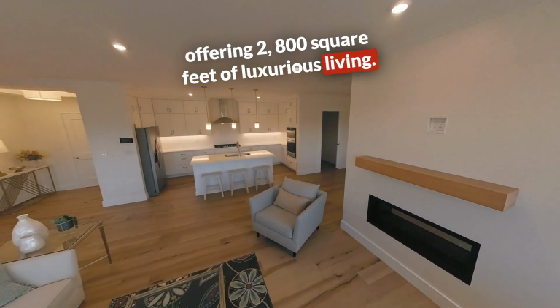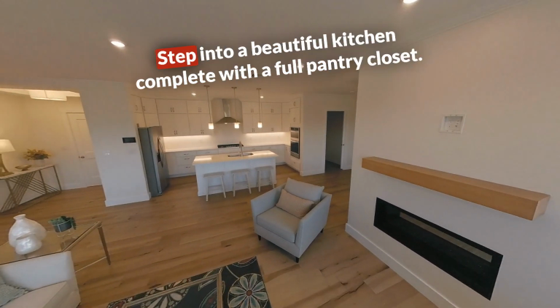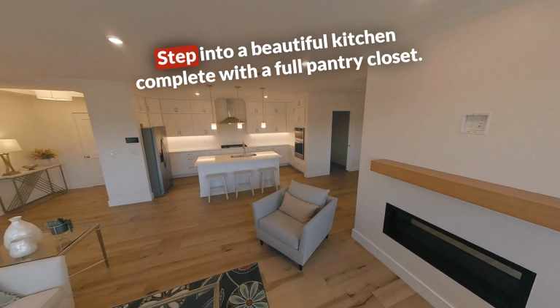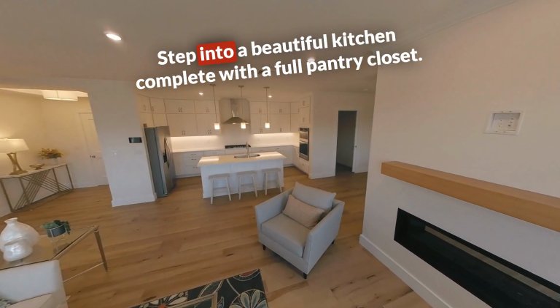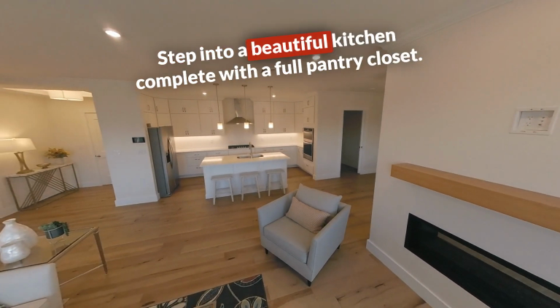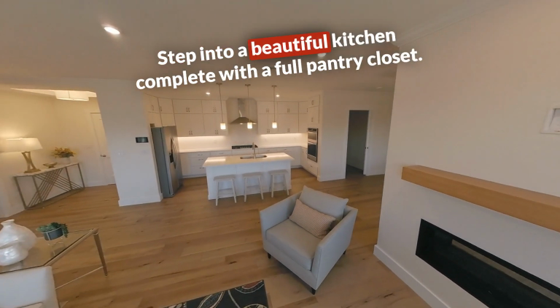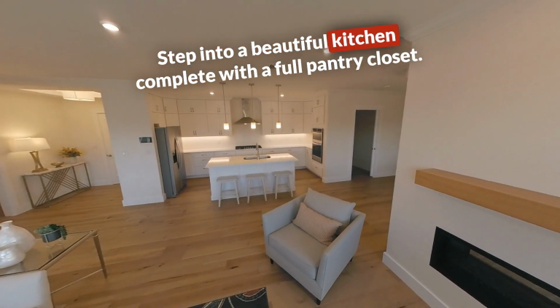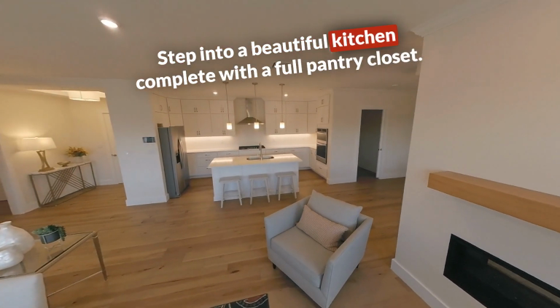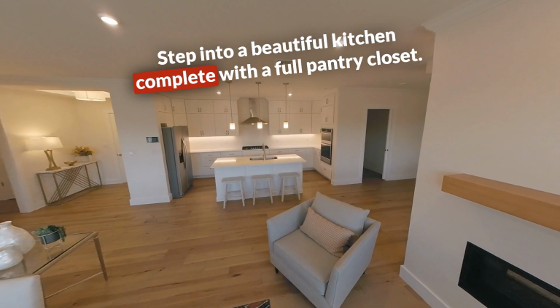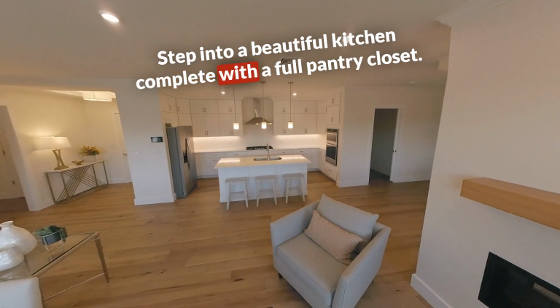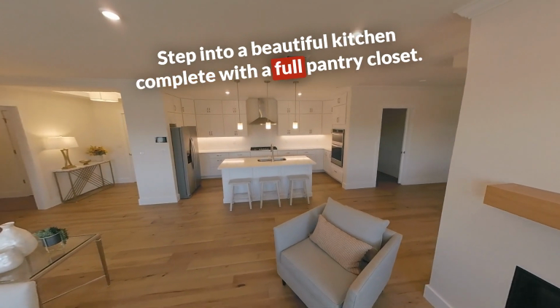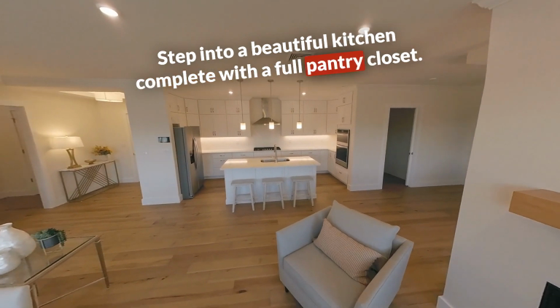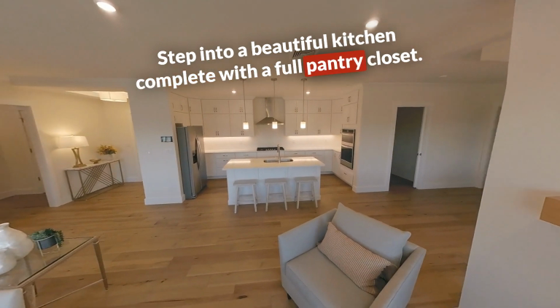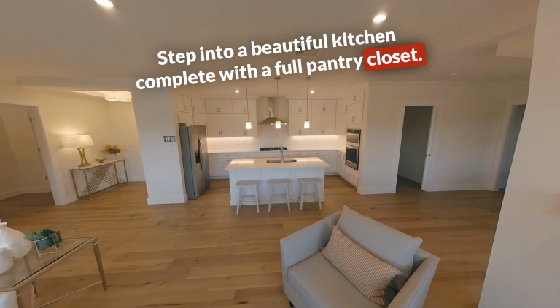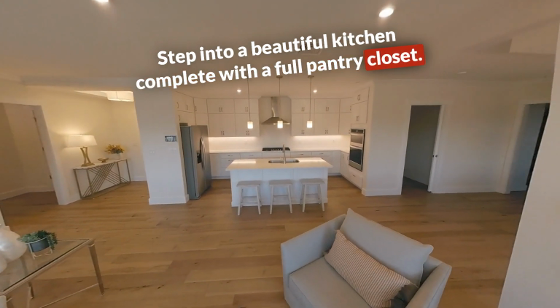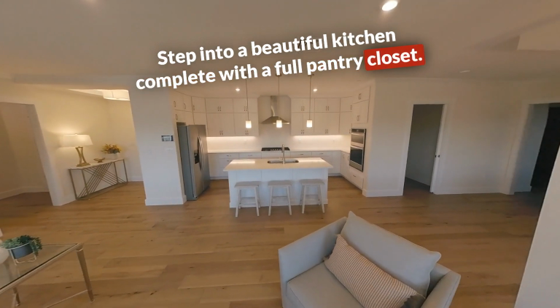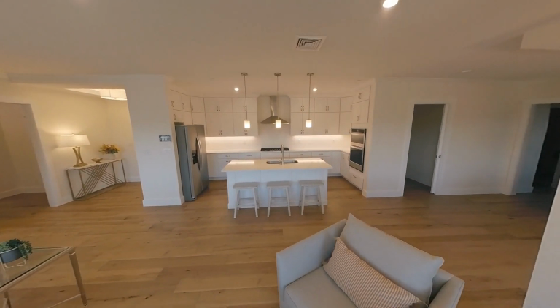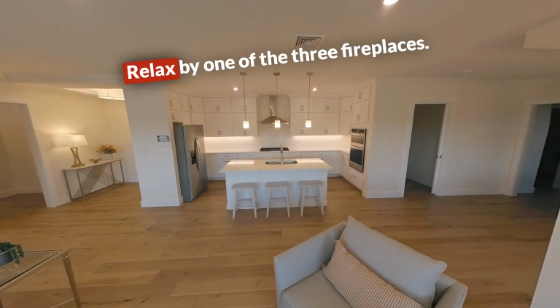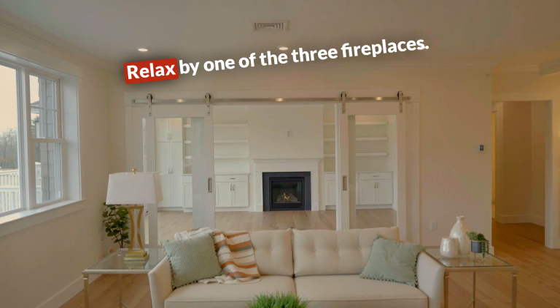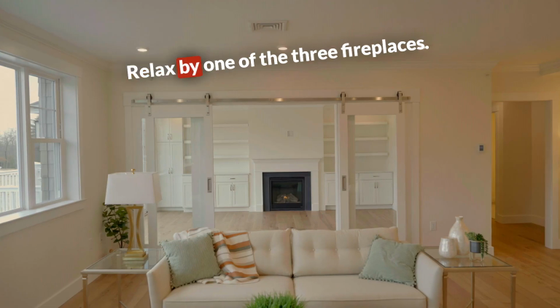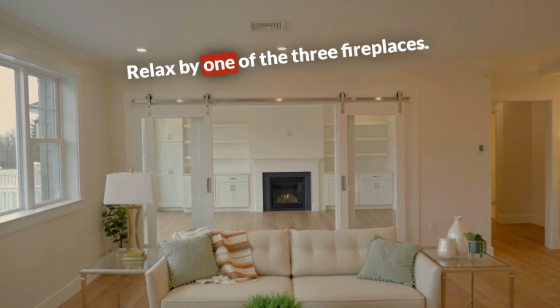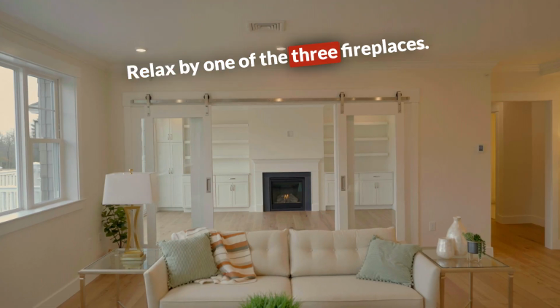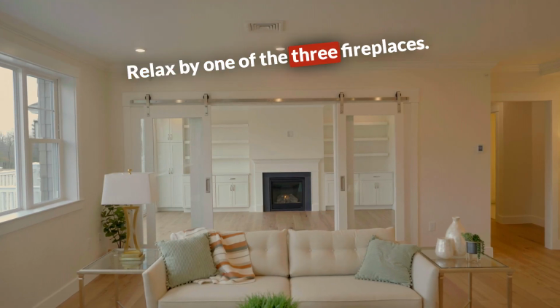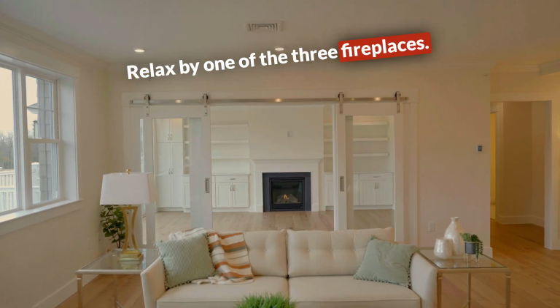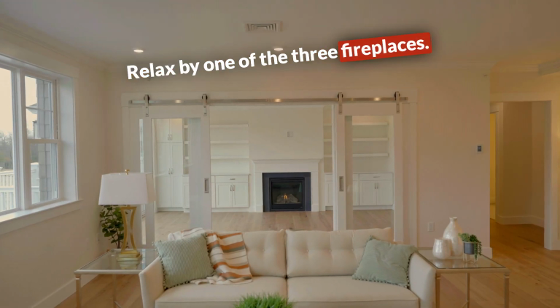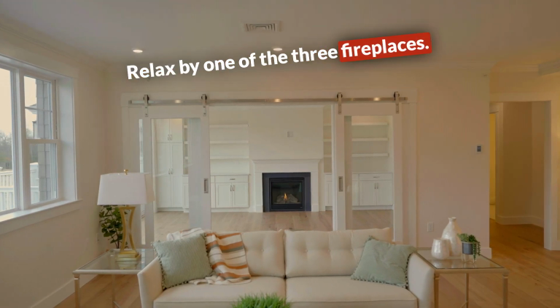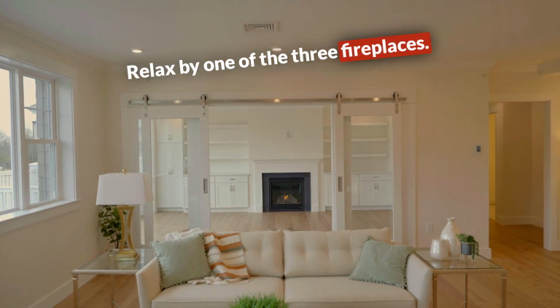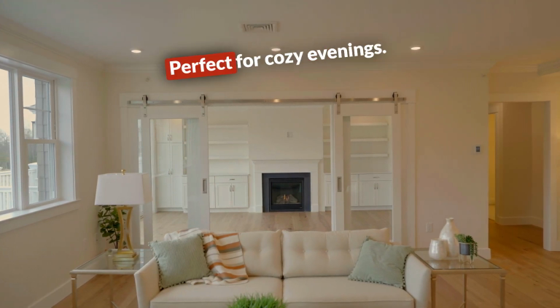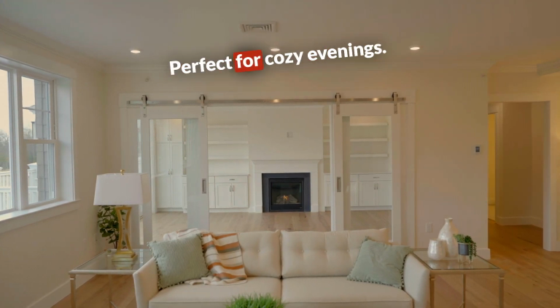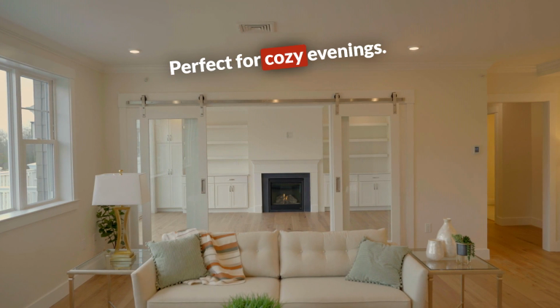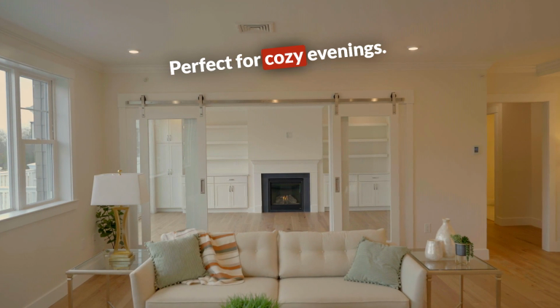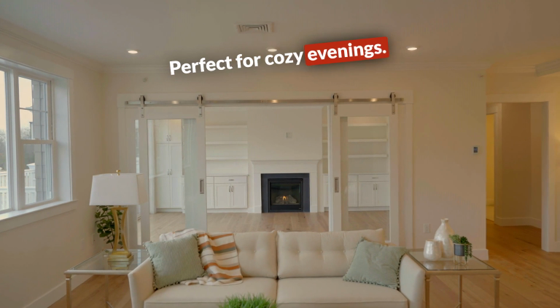Step into a beautiful kitchen complete with a full pantry closet. Relax by one of the three fireplaces, perfect for cozy evenings.